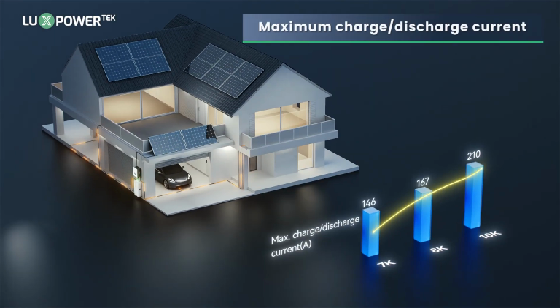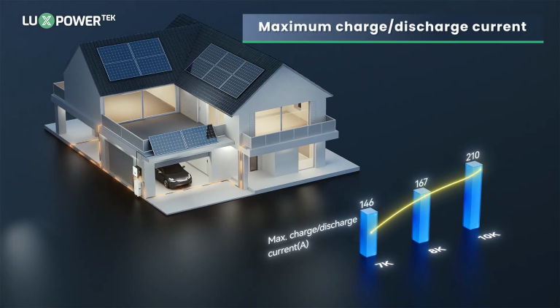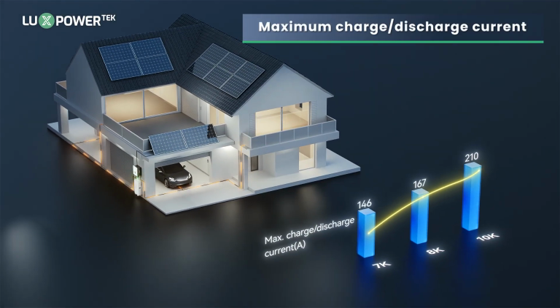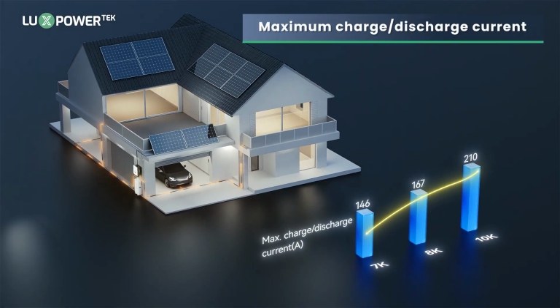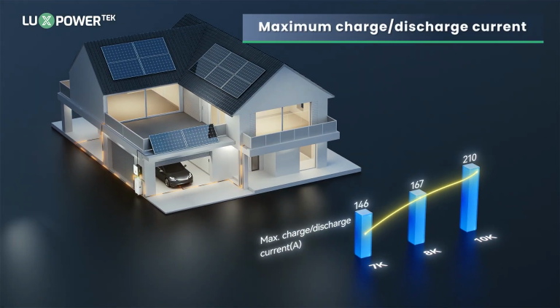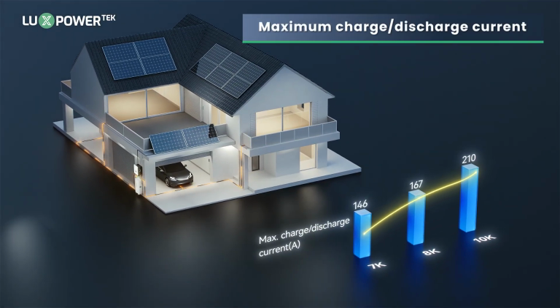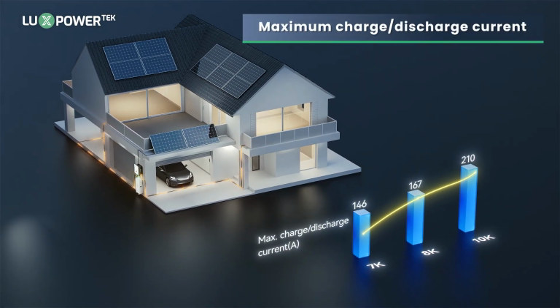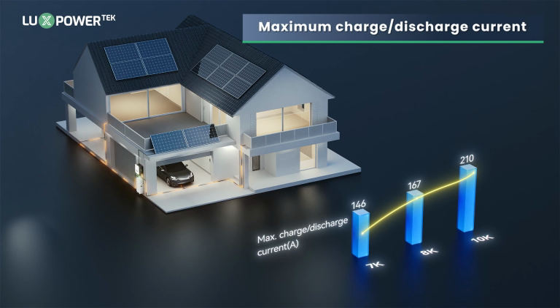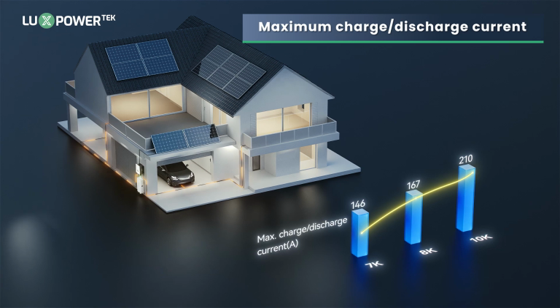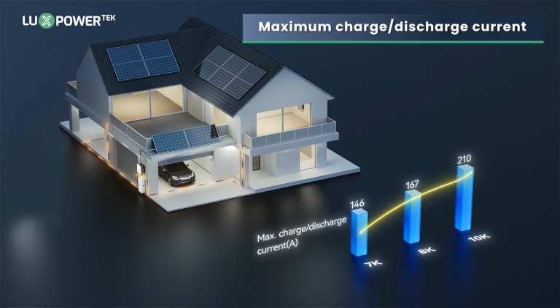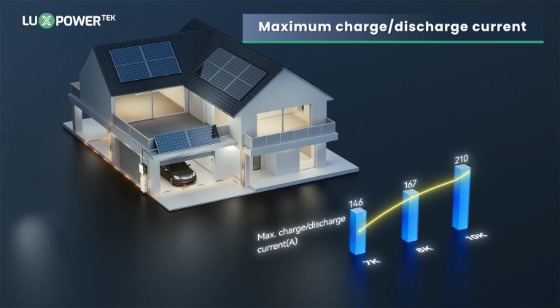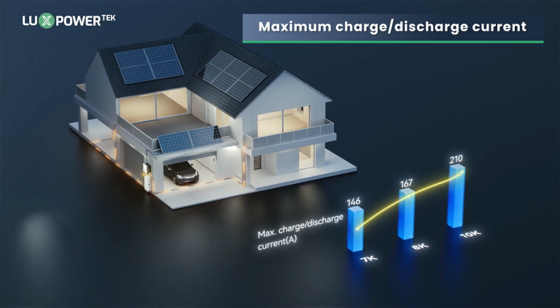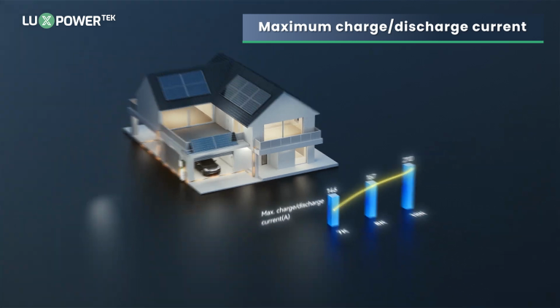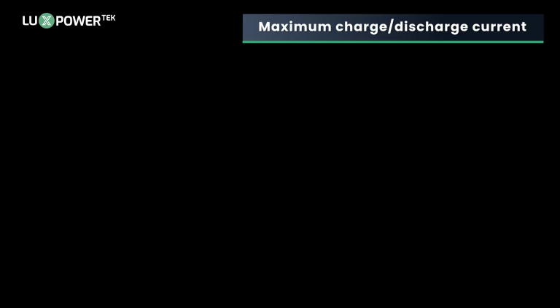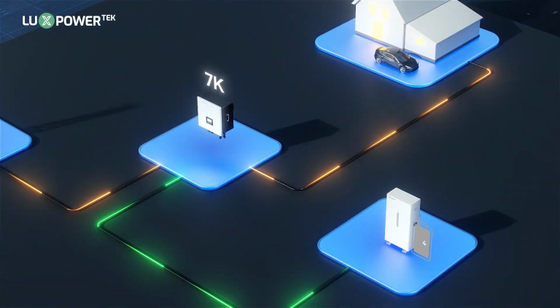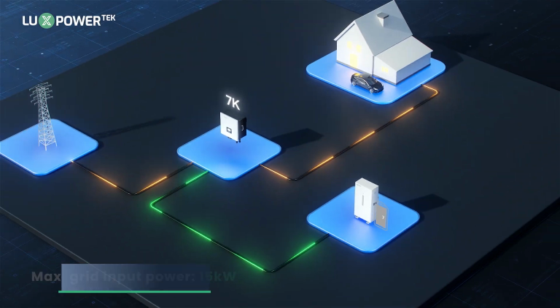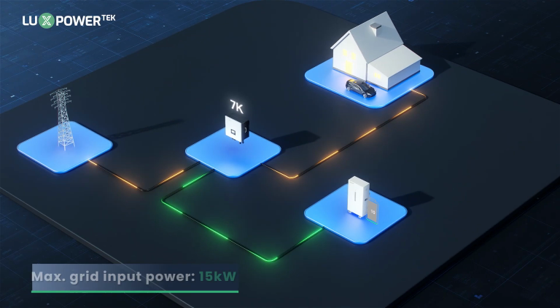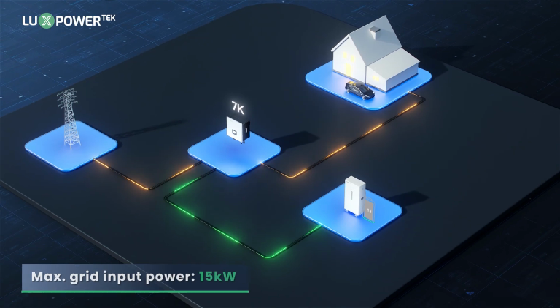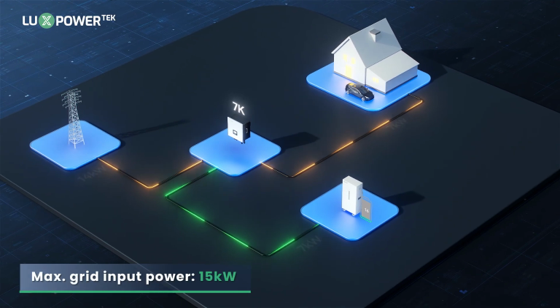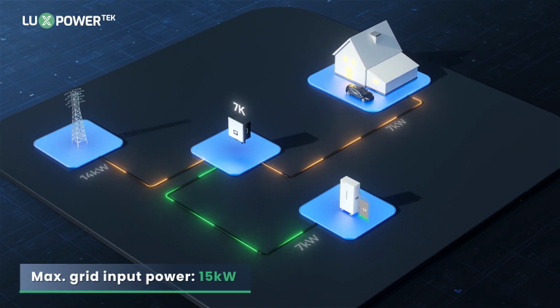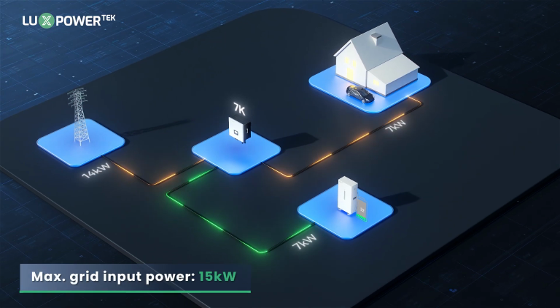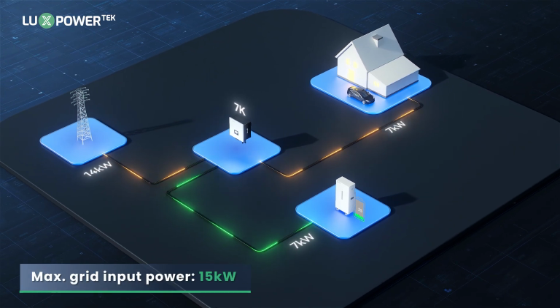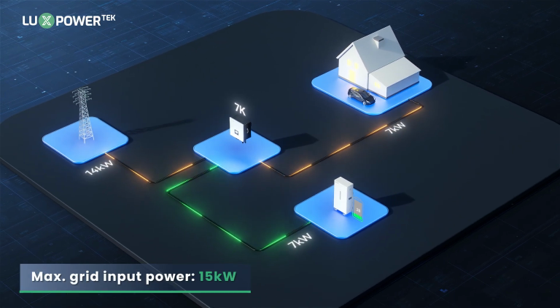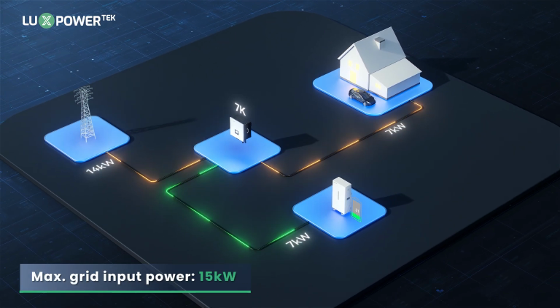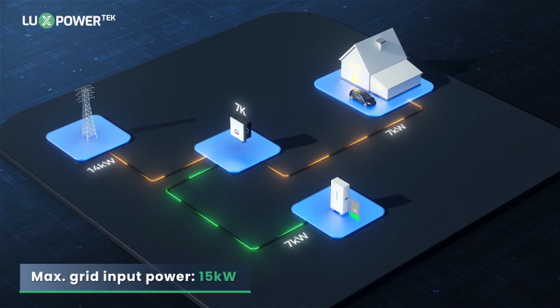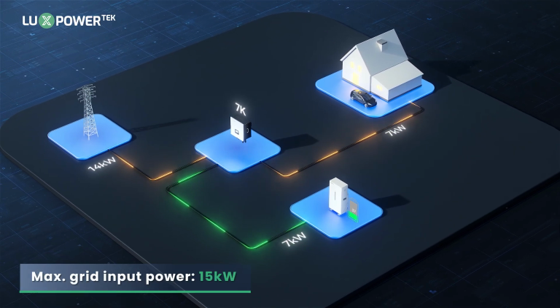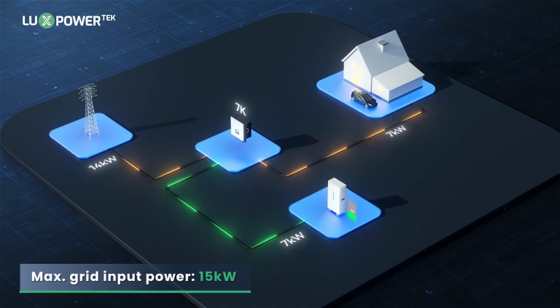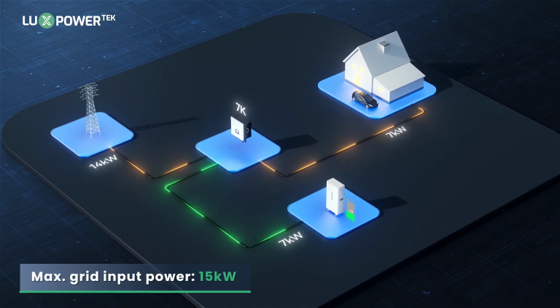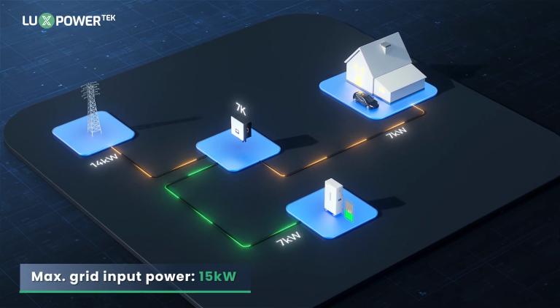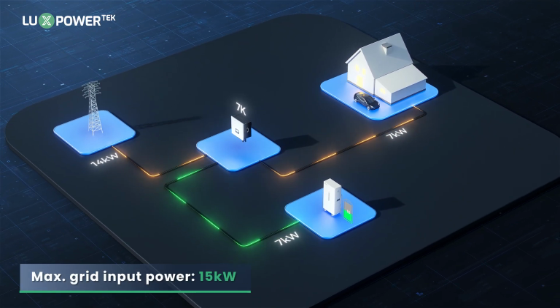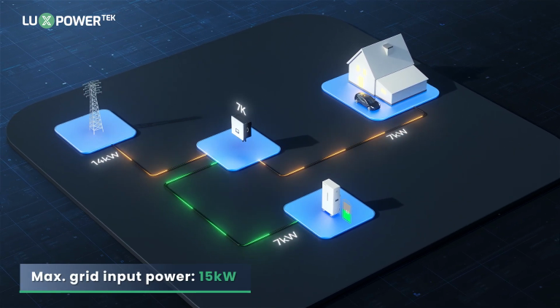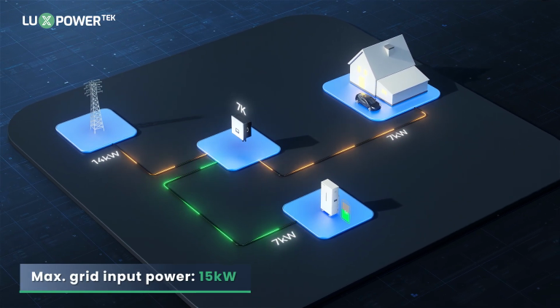Look at the maximum charge discharge currents. Grid input power up to a maximum of 15kW.